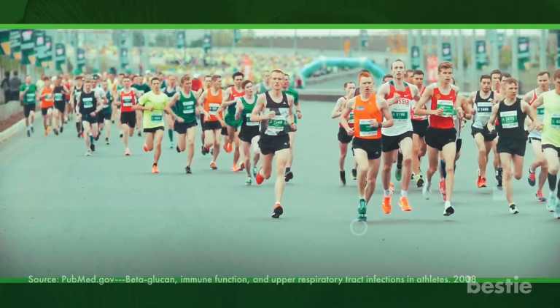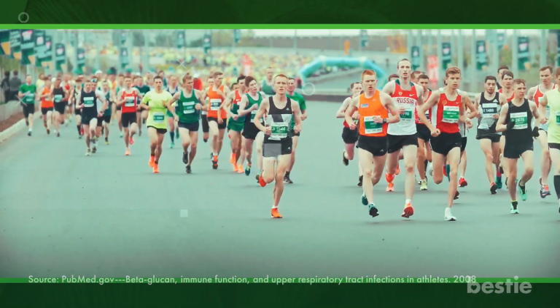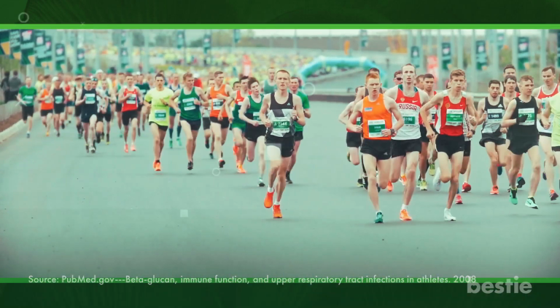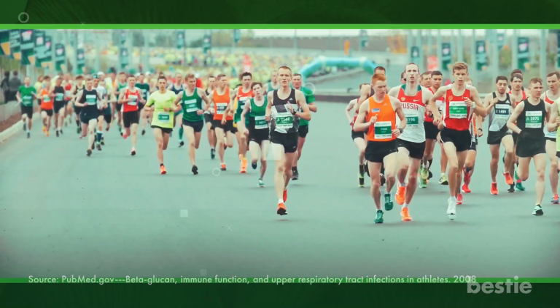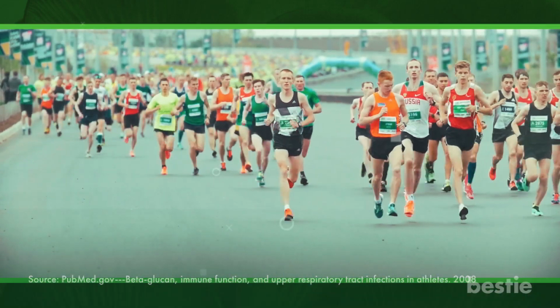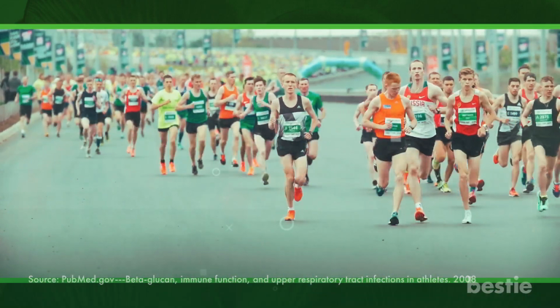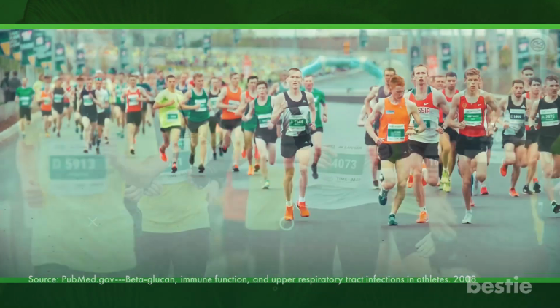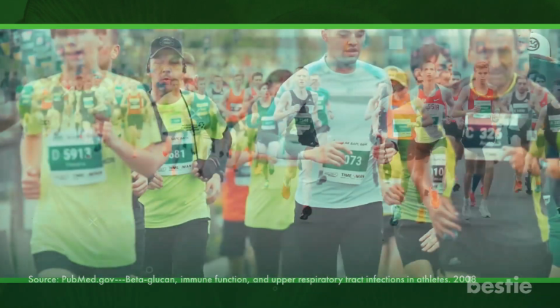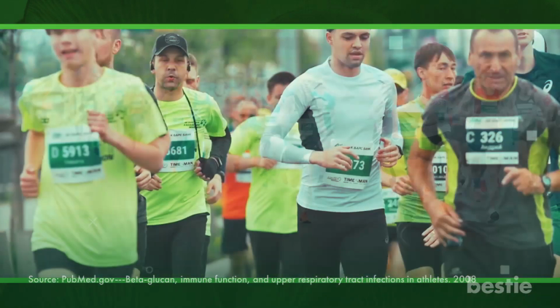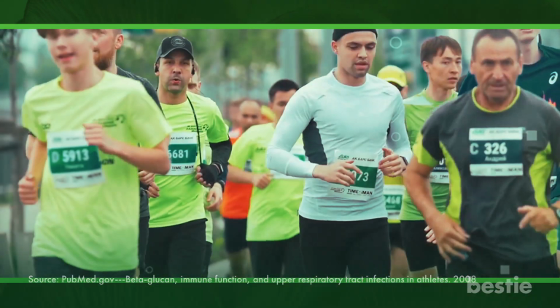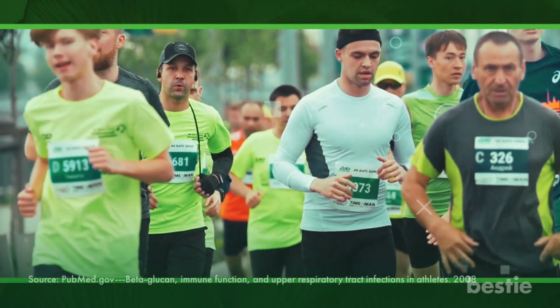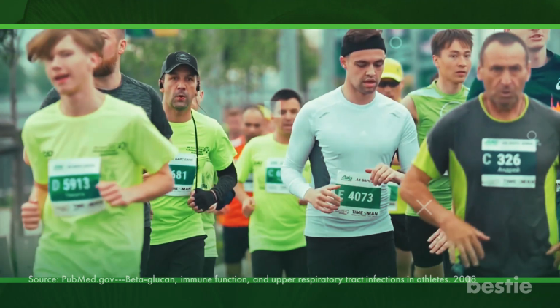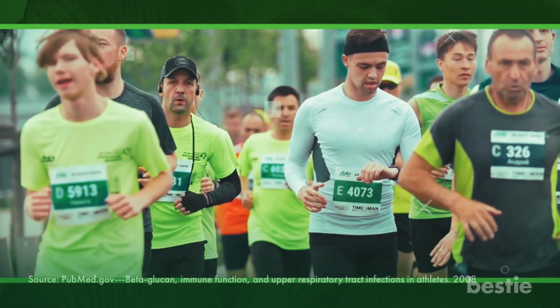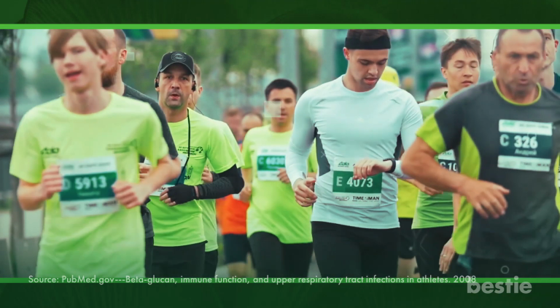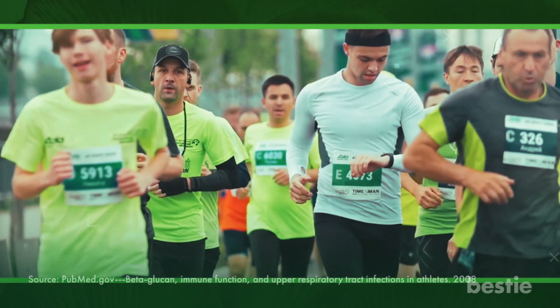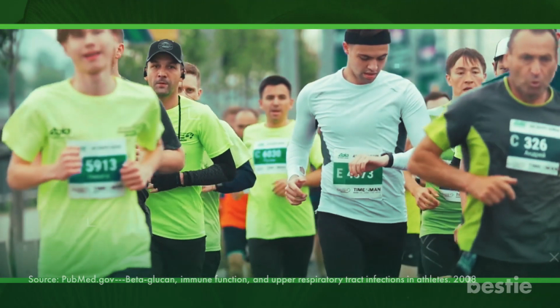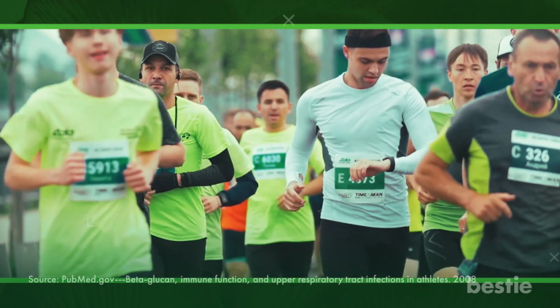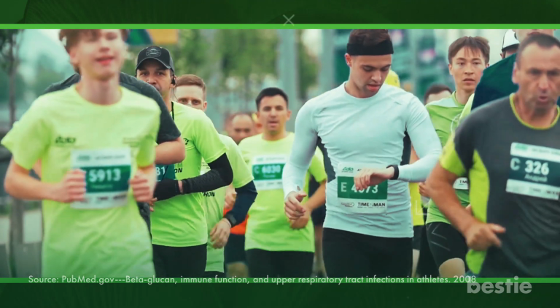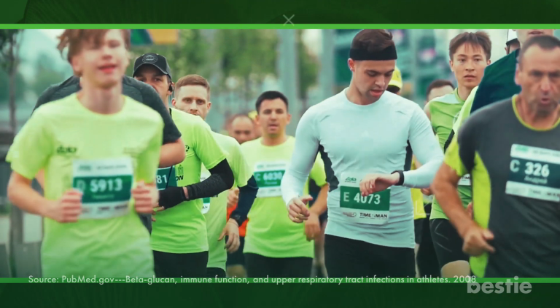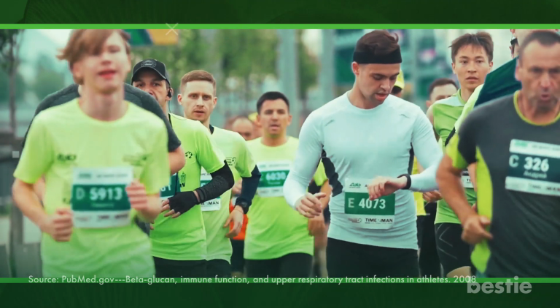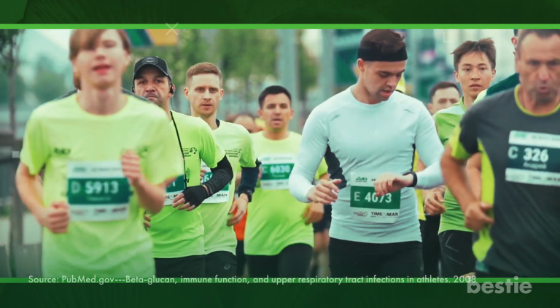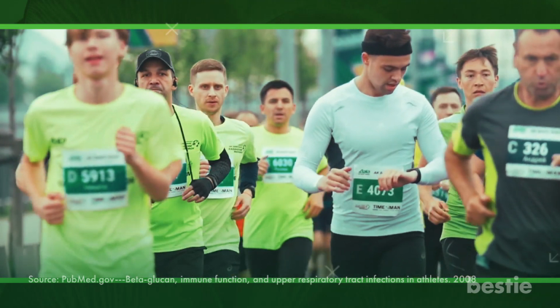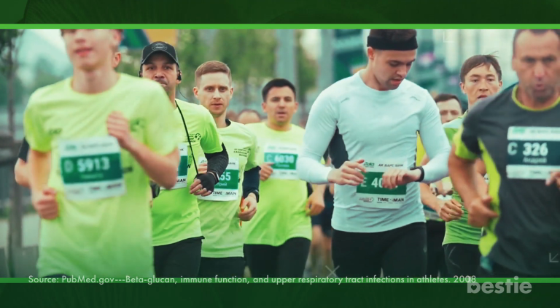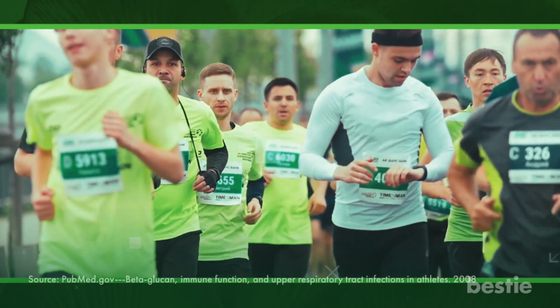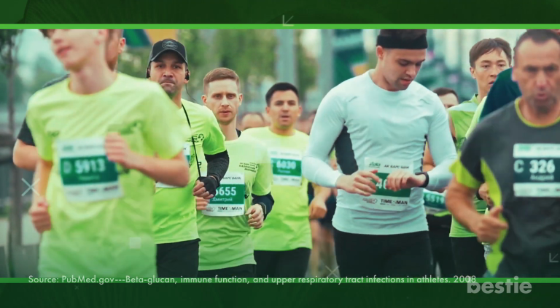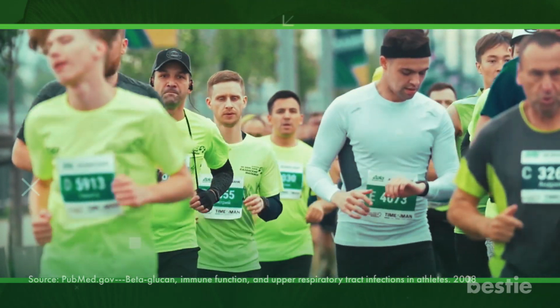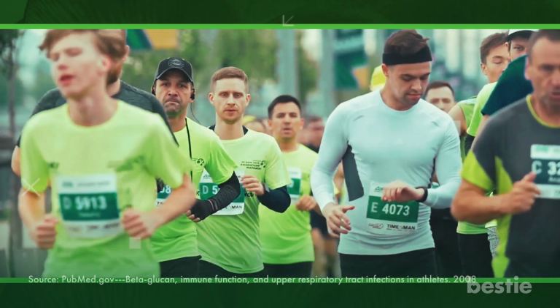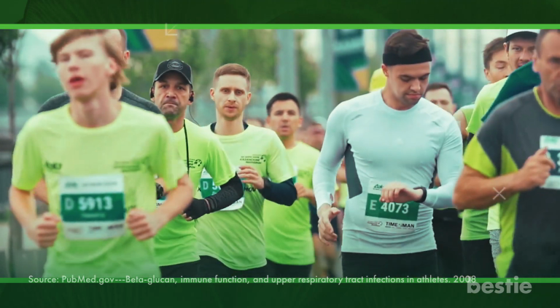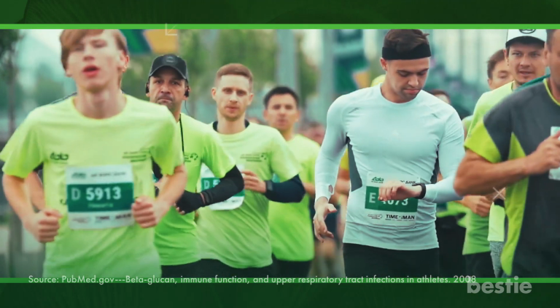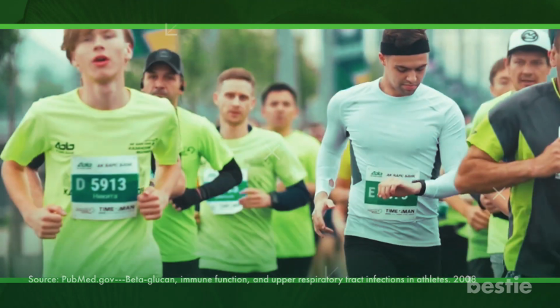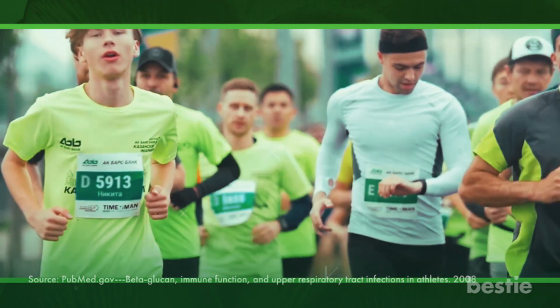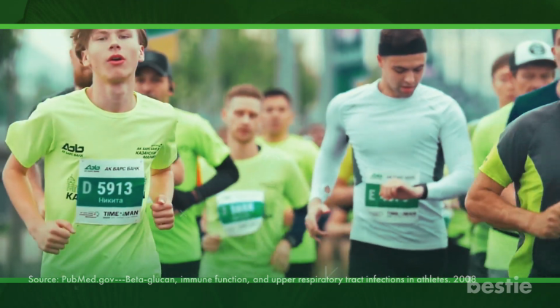Likewise, the trial revealed improved mood, less weariness, and more vitality in all of the participating athletes.